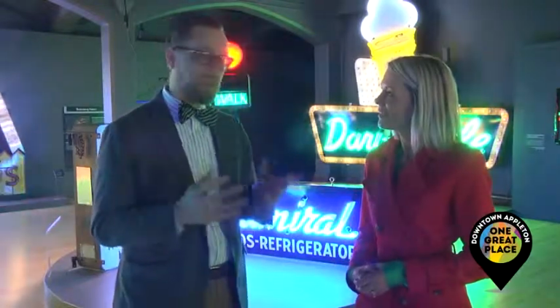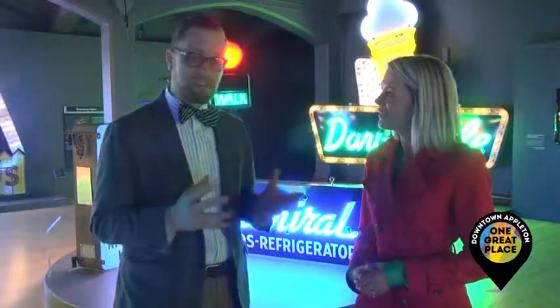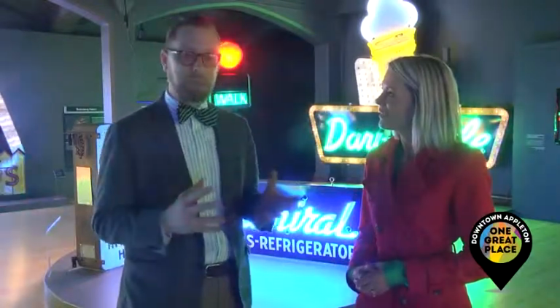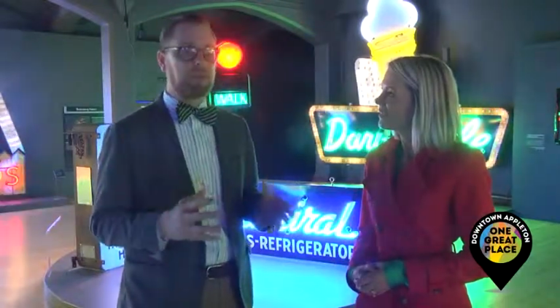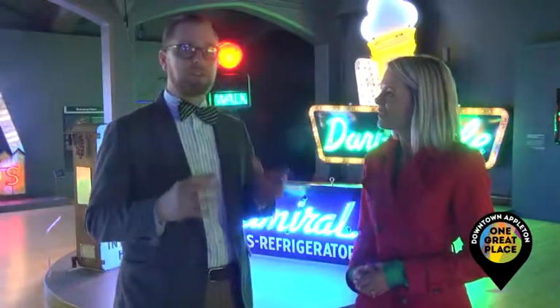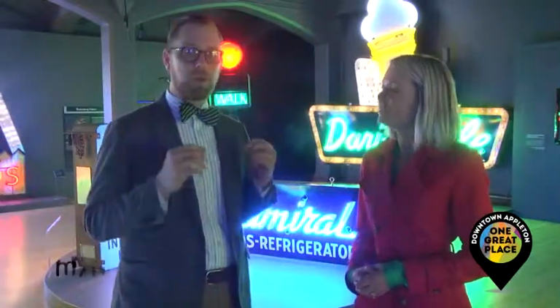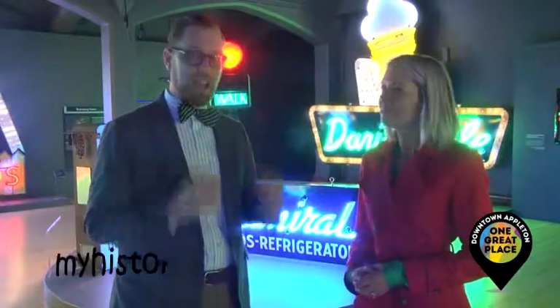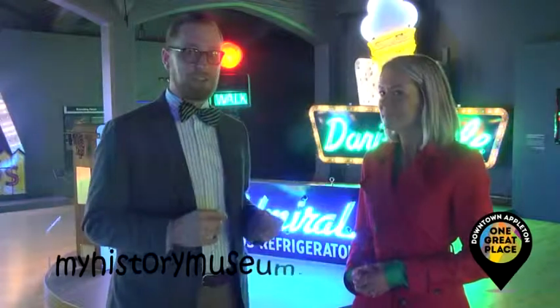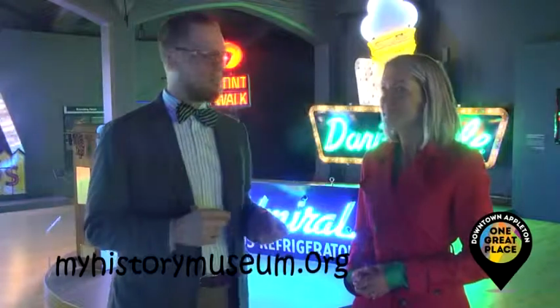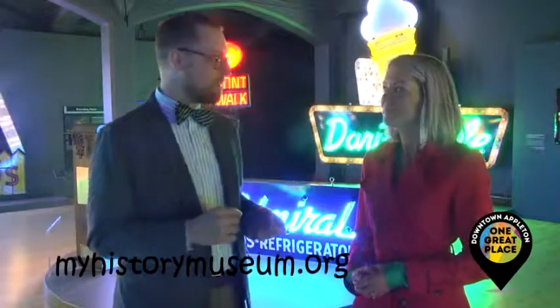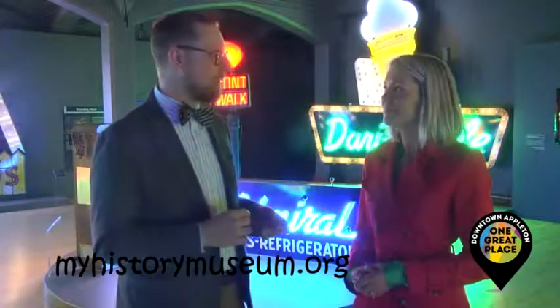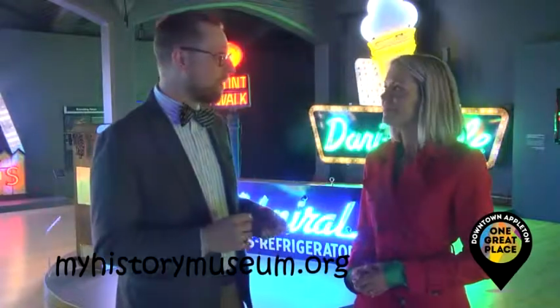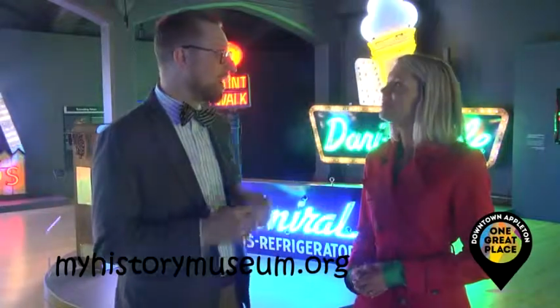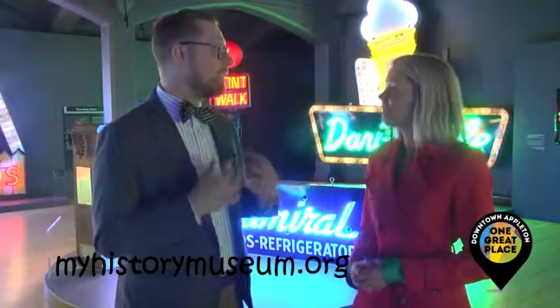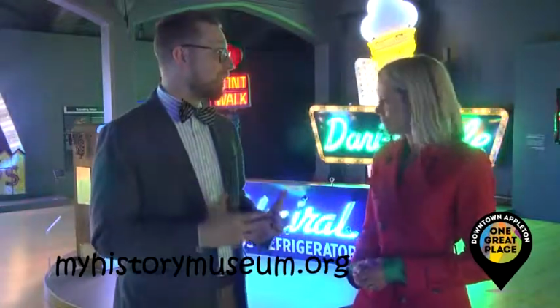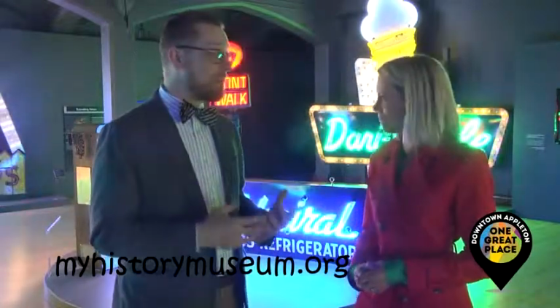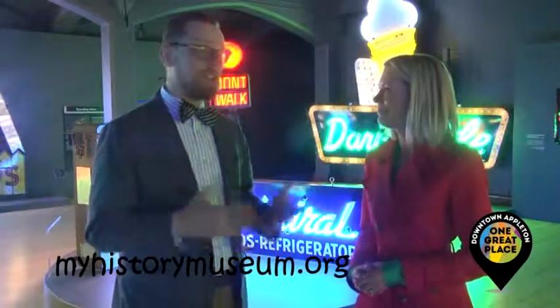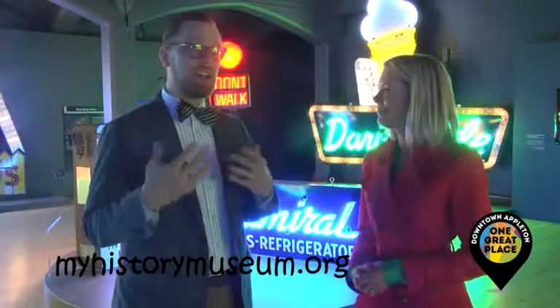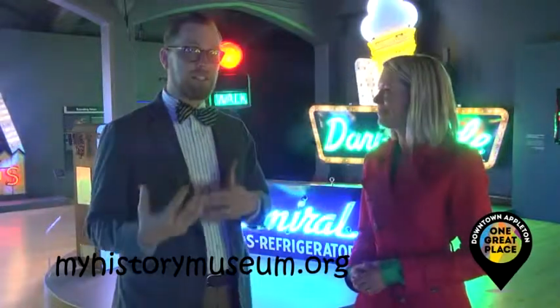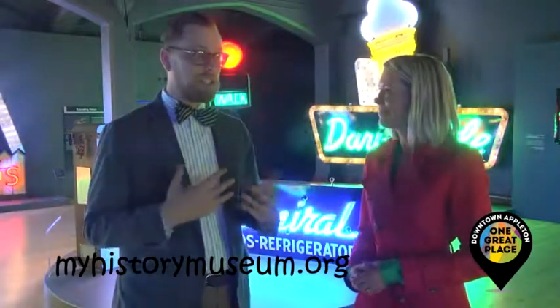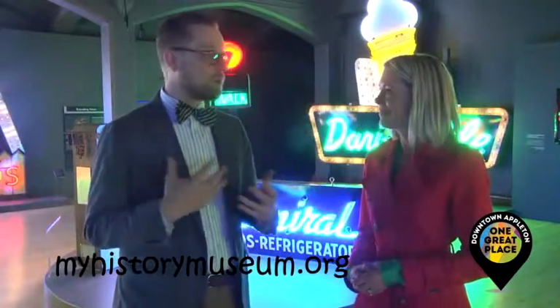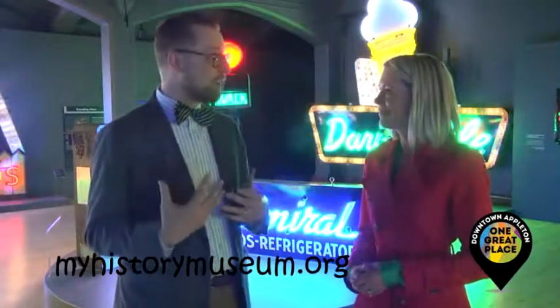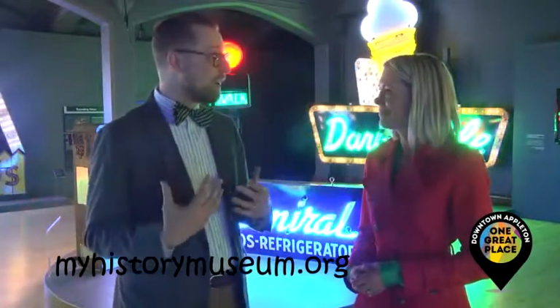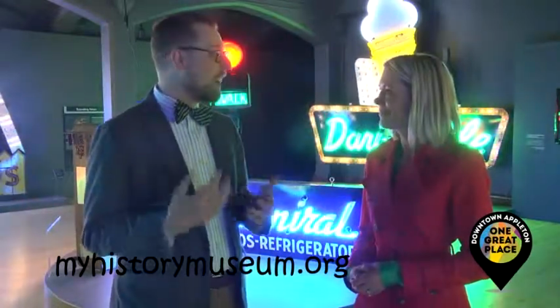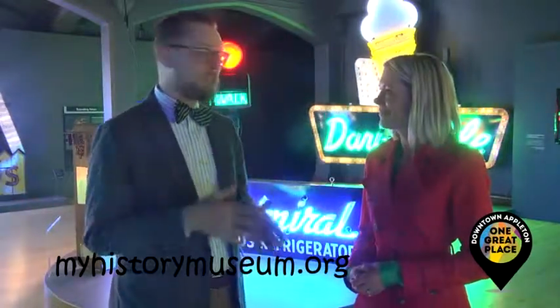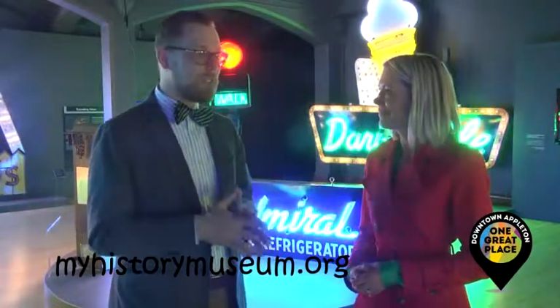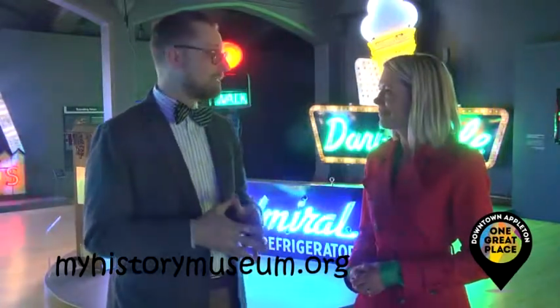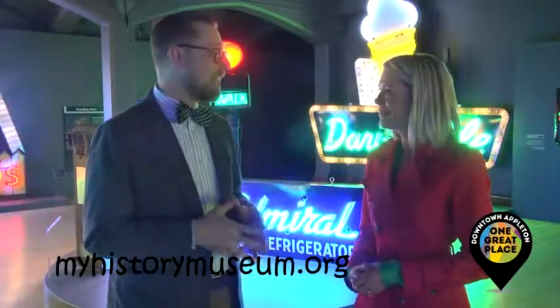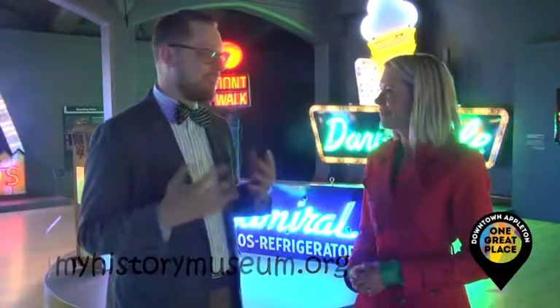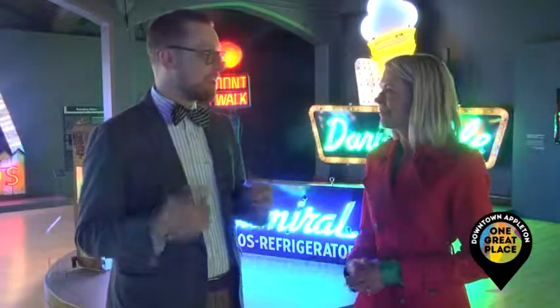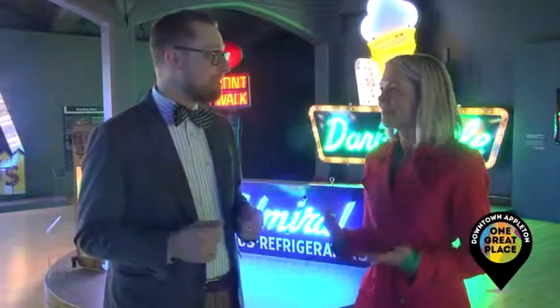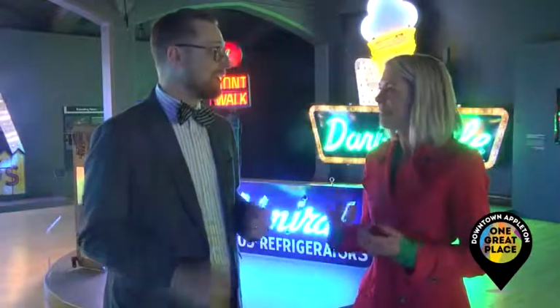The best thing for people to do is to go to myhistorymuseum.org, visit our website, find us on Facebook or Twitter, and you can stay up to date with everything happening here.